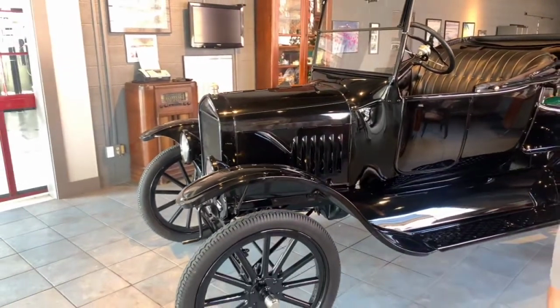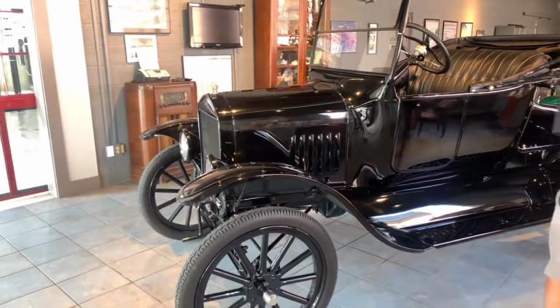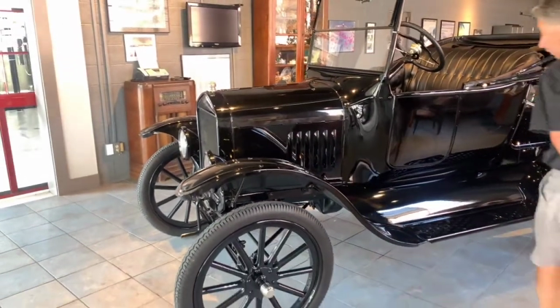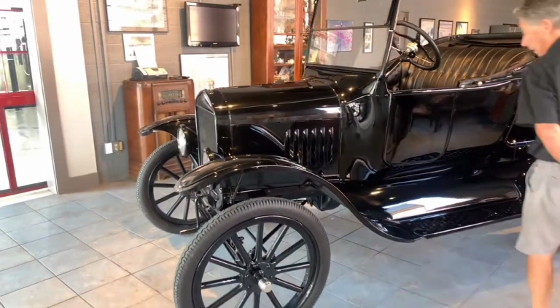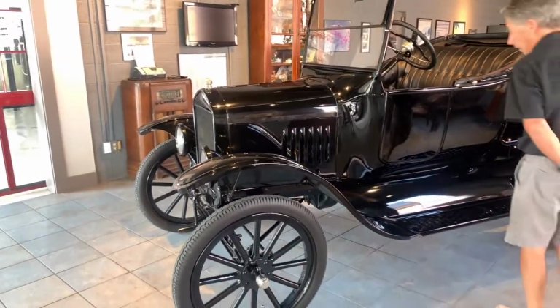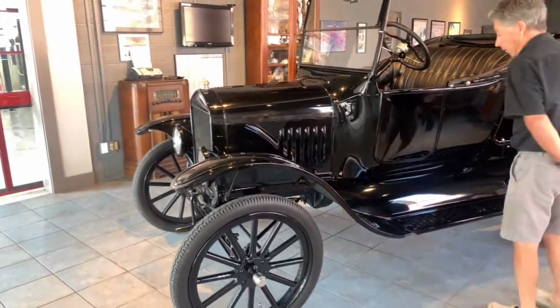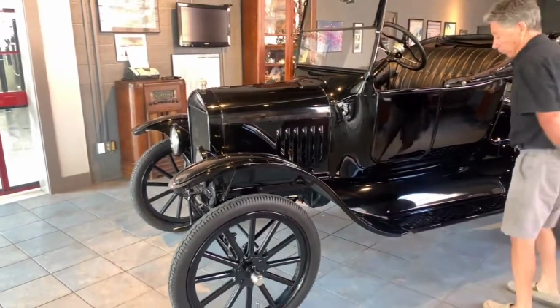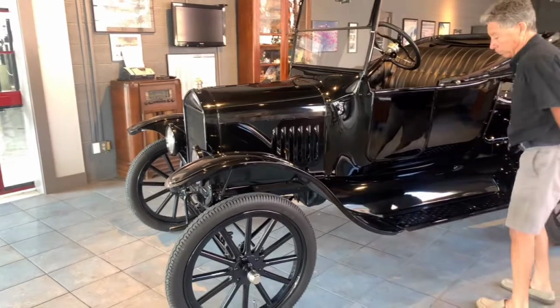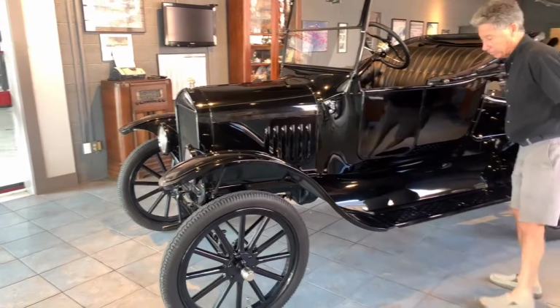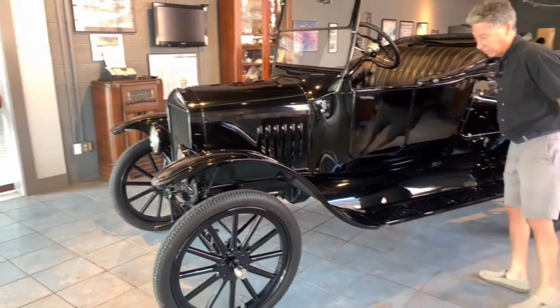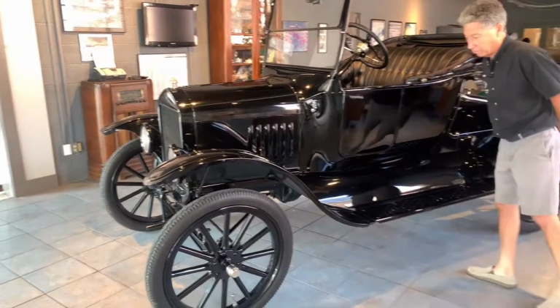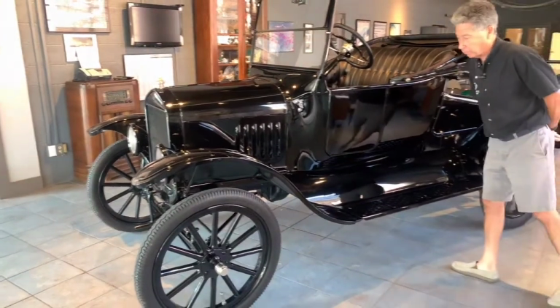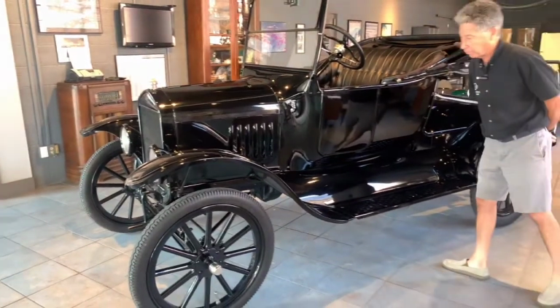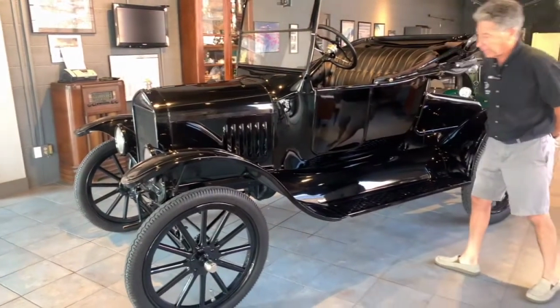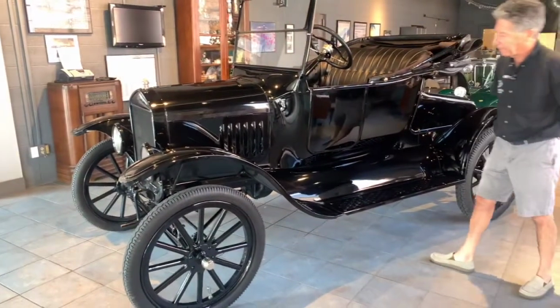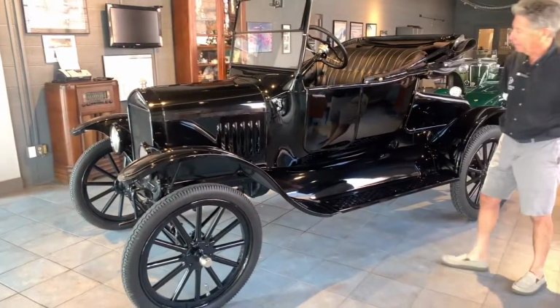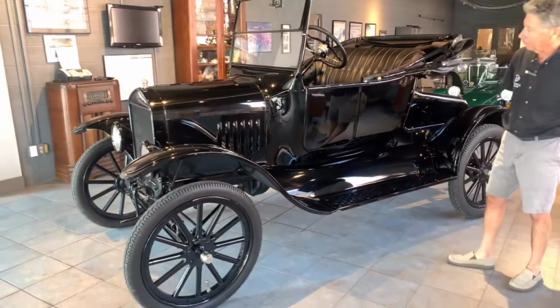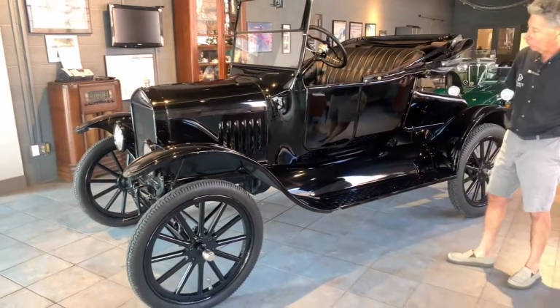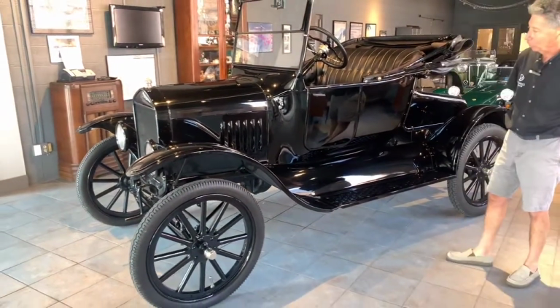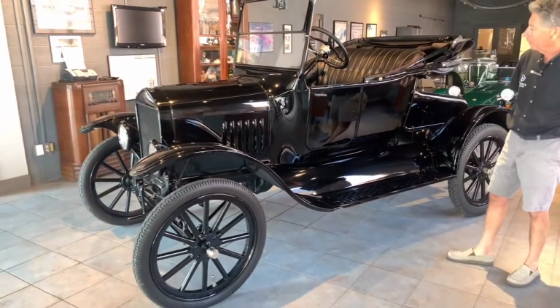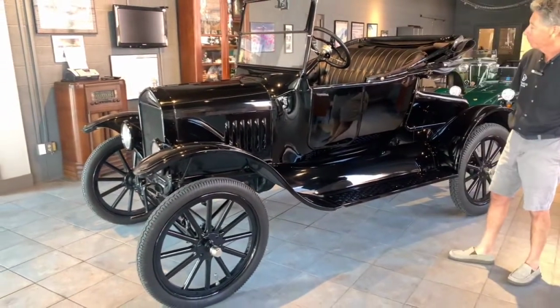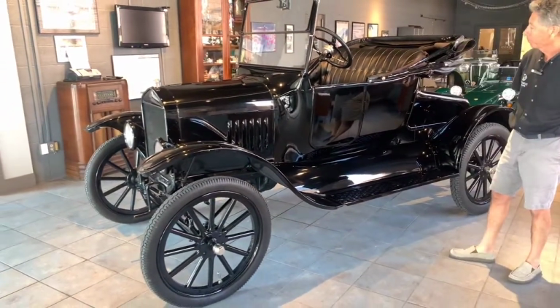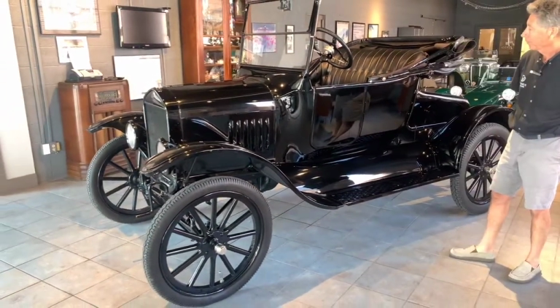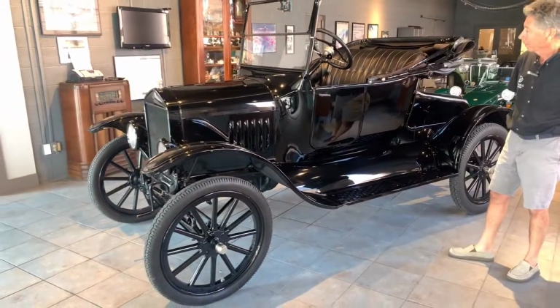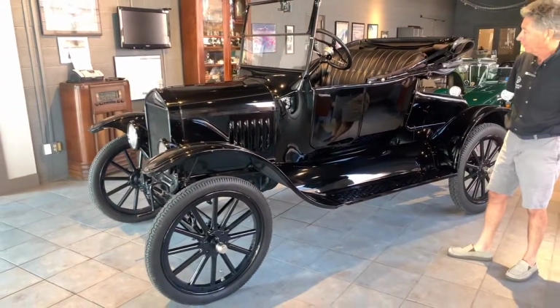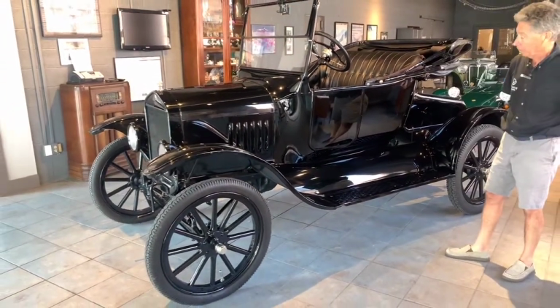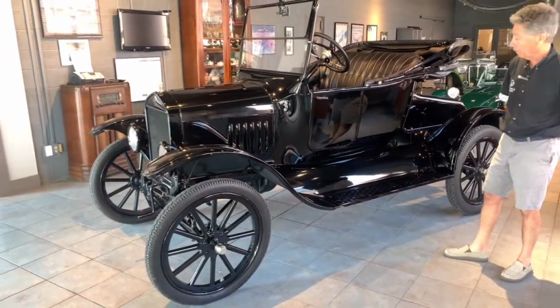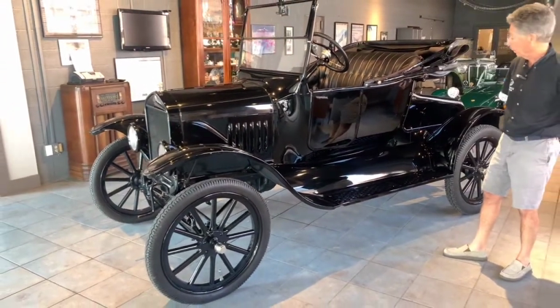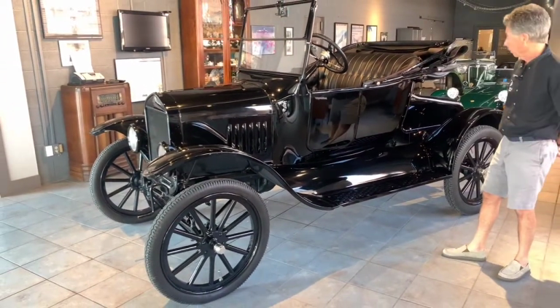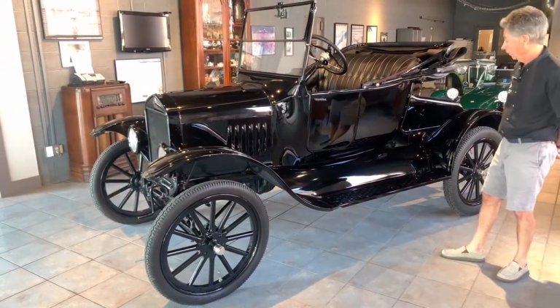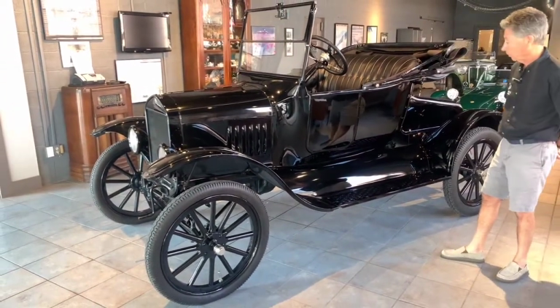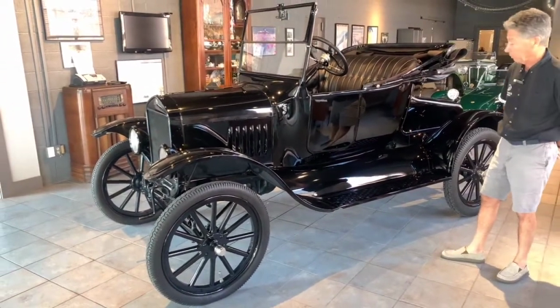Beautifully done. Of course, it's Henry Ford Black, as it should be. Everything on the car is correct.